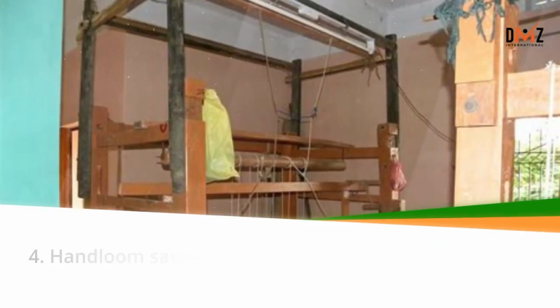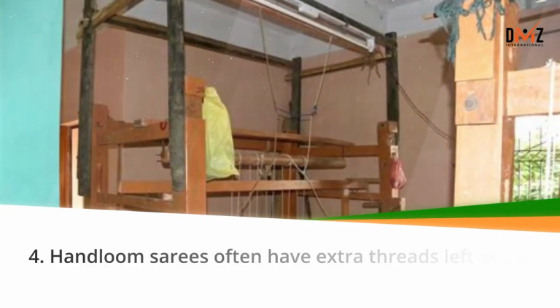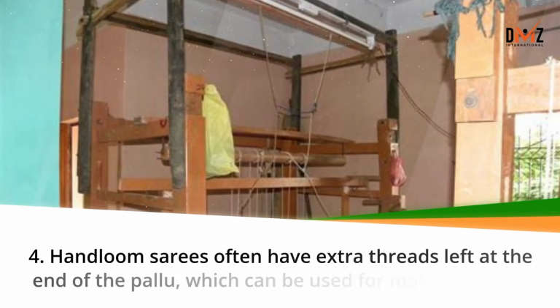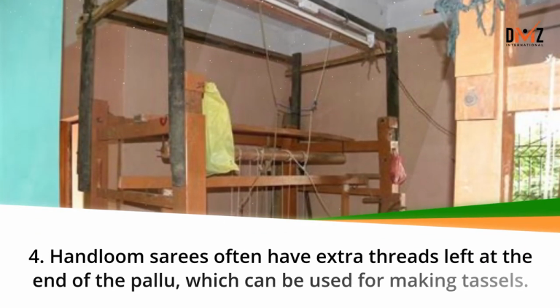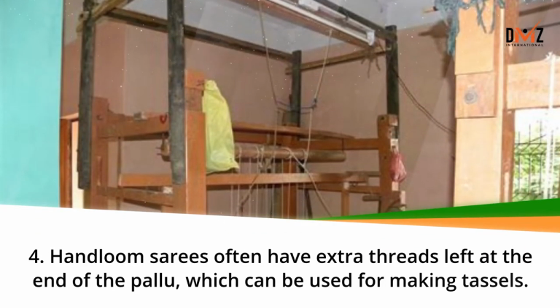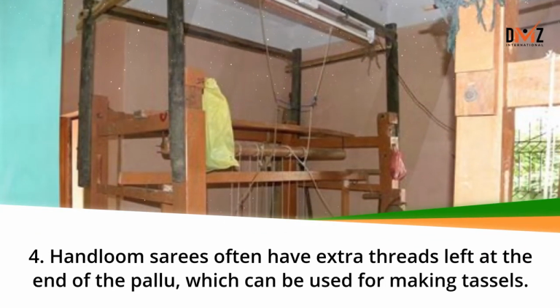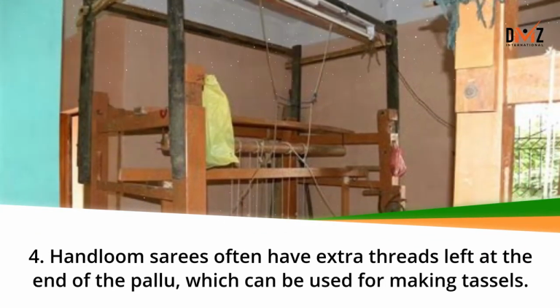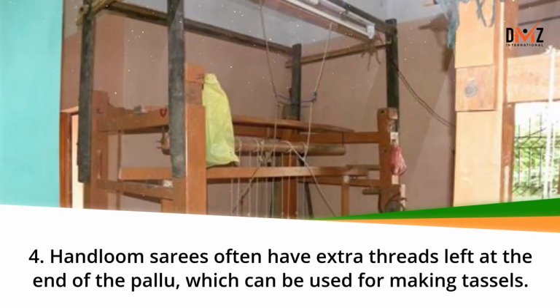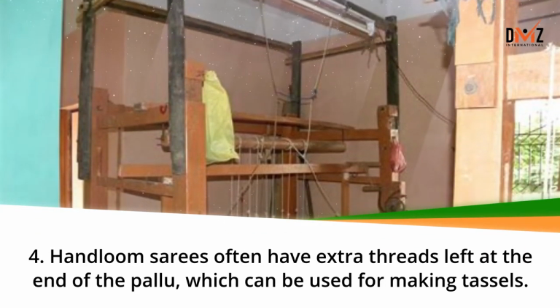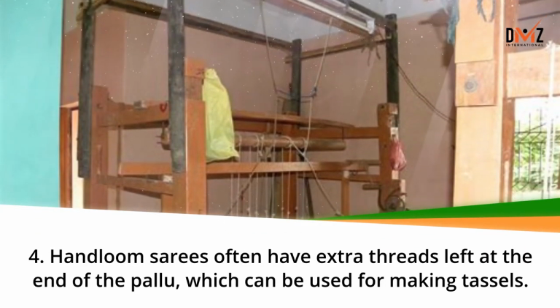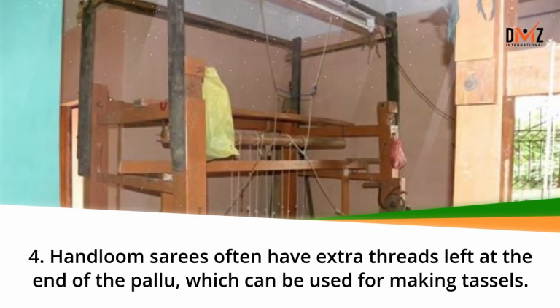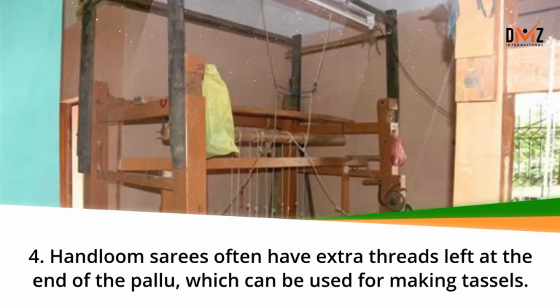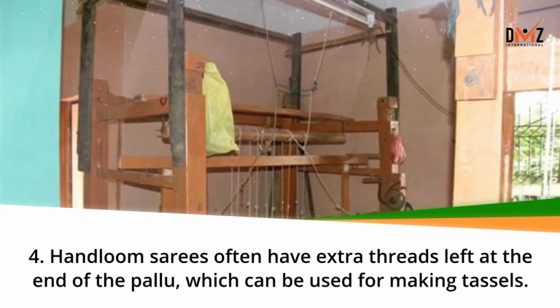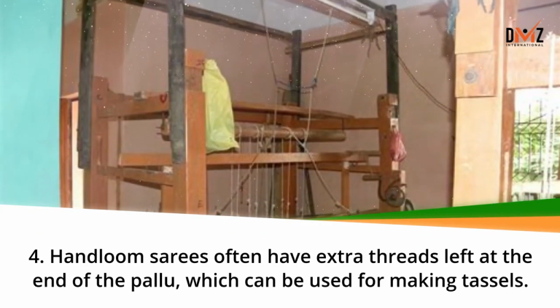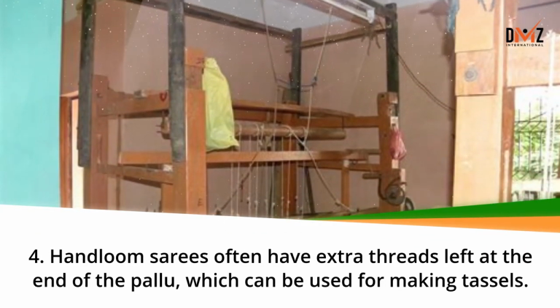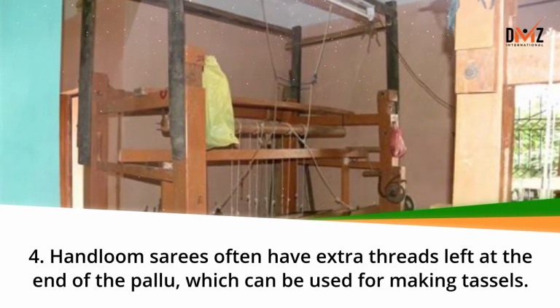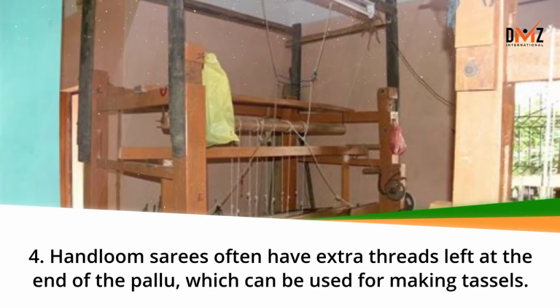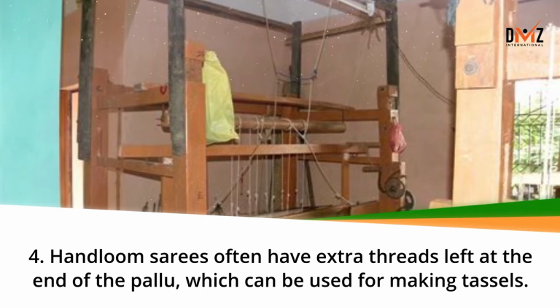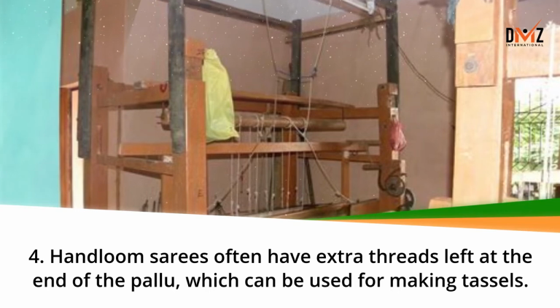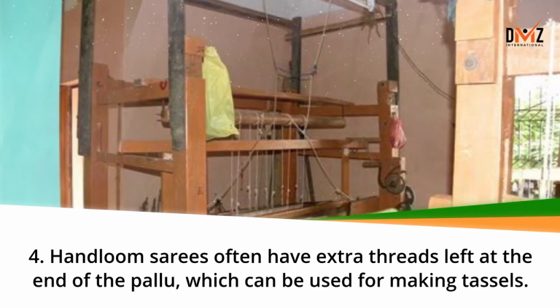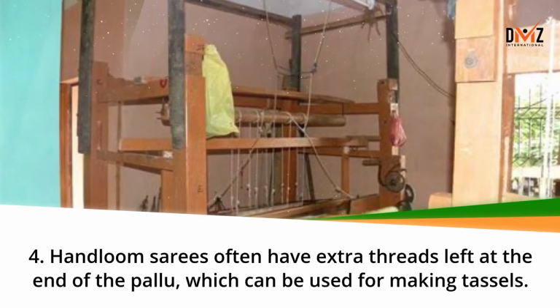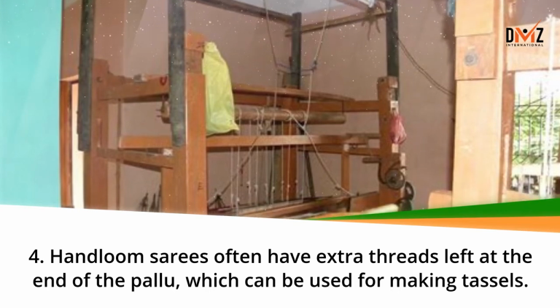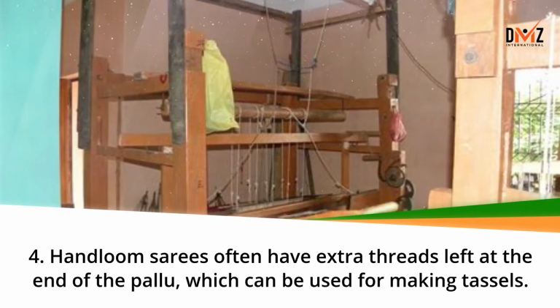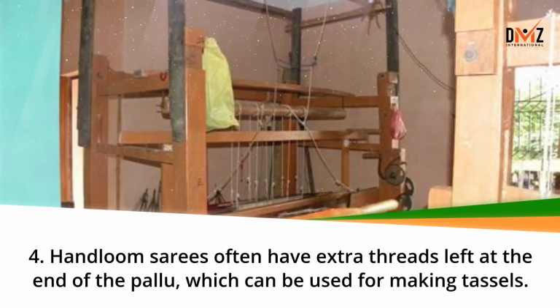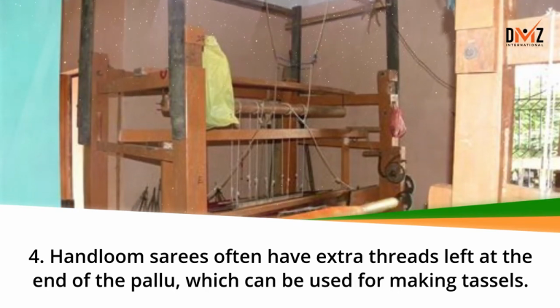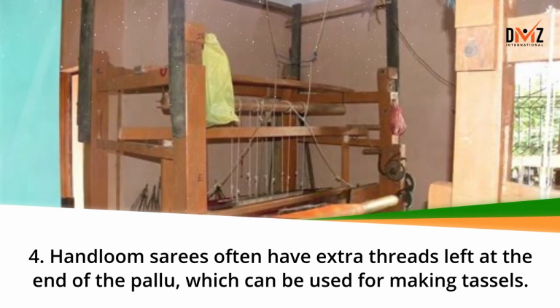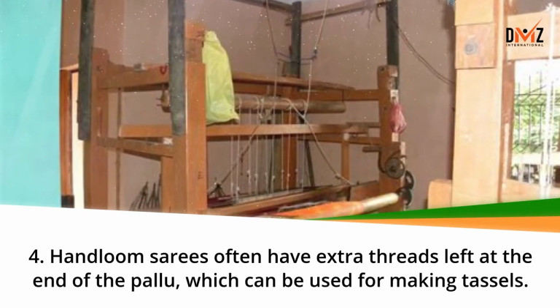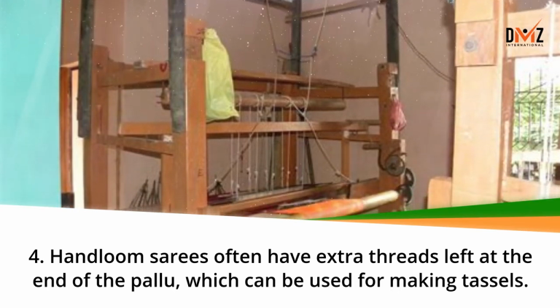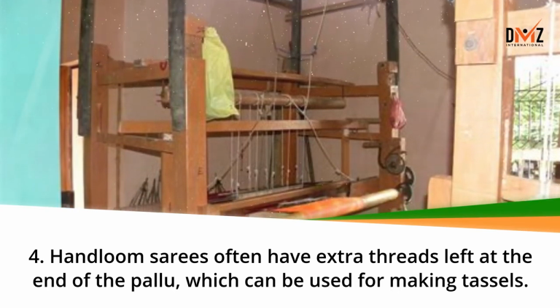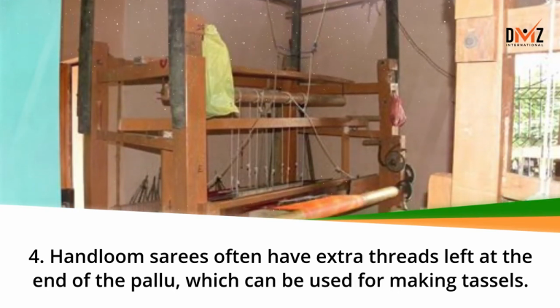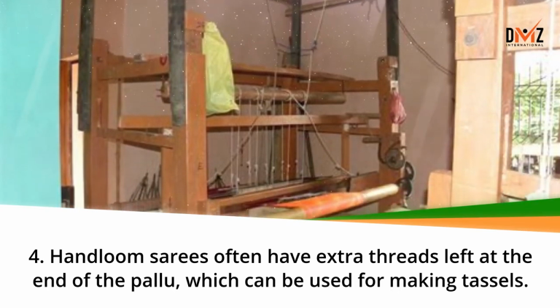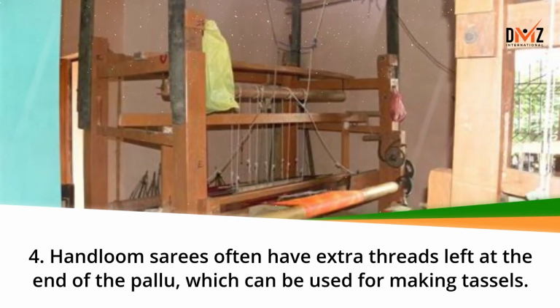Hand loom sarees often have extra threads left at the end of the pallu, which can be used for making tassels.